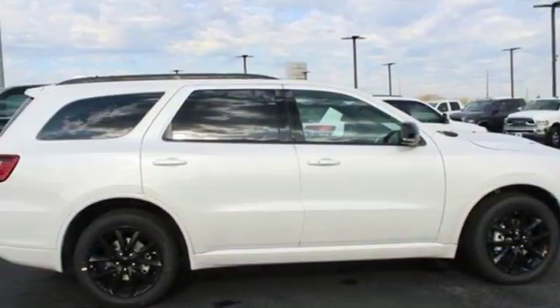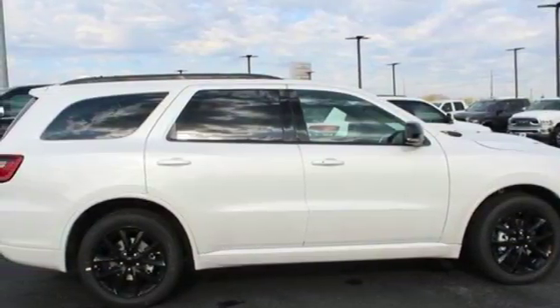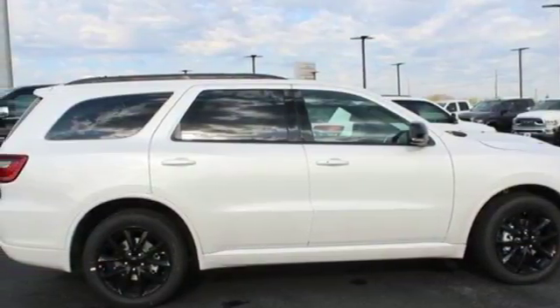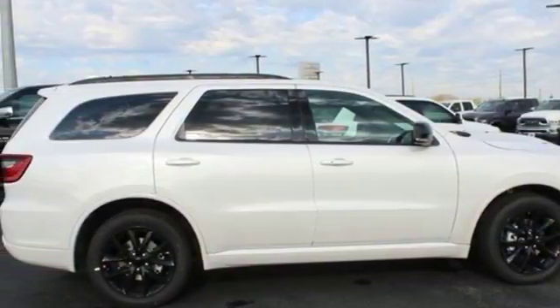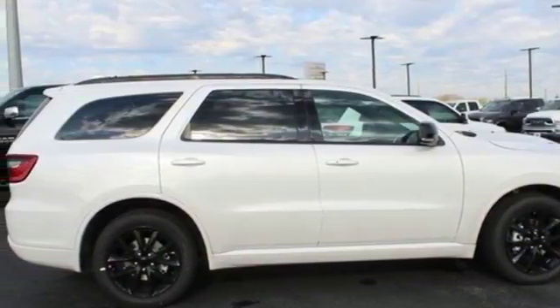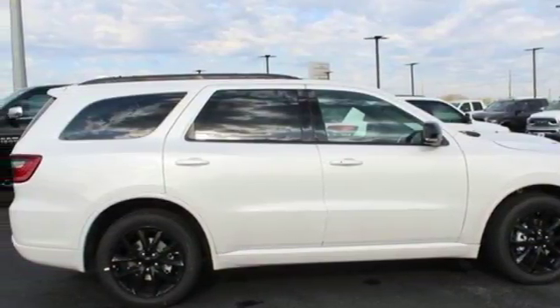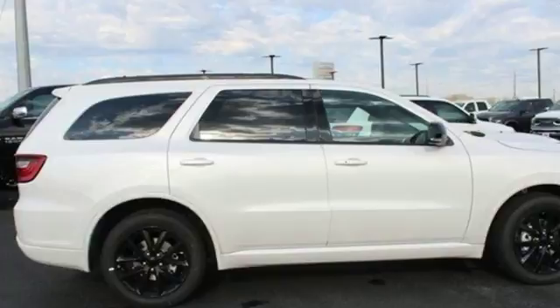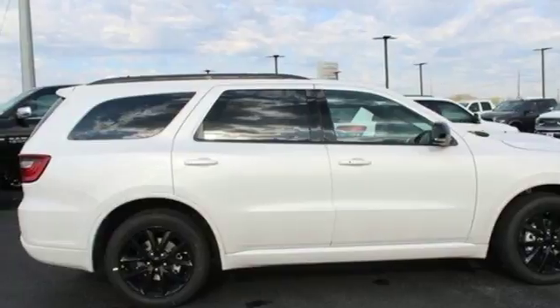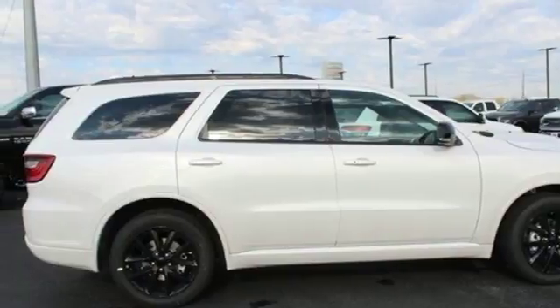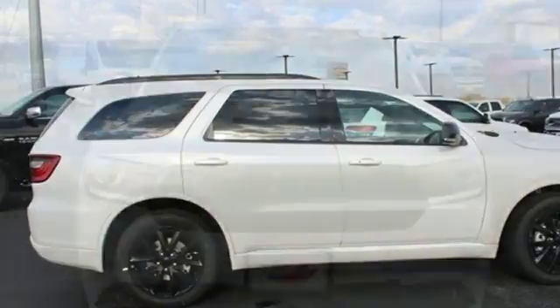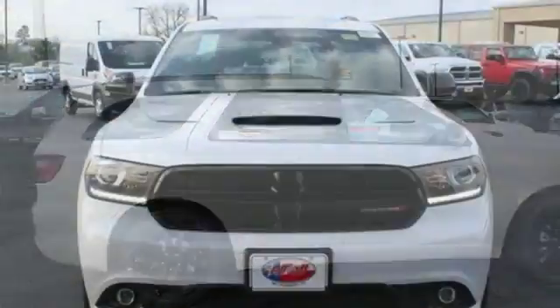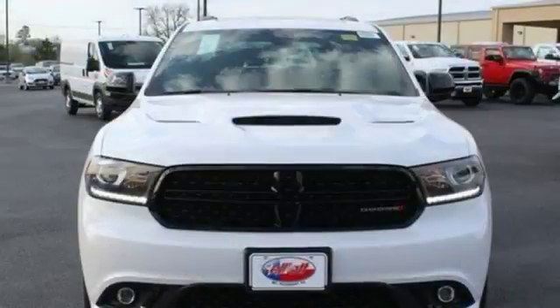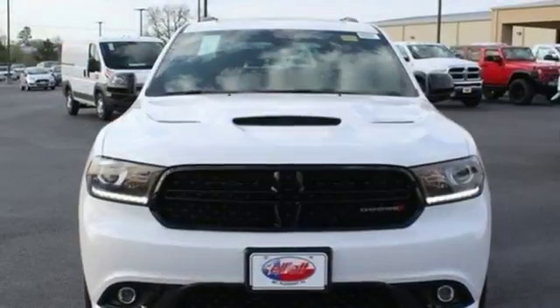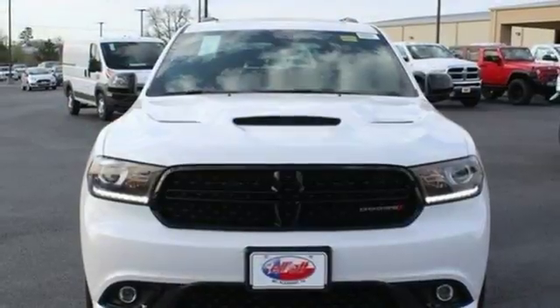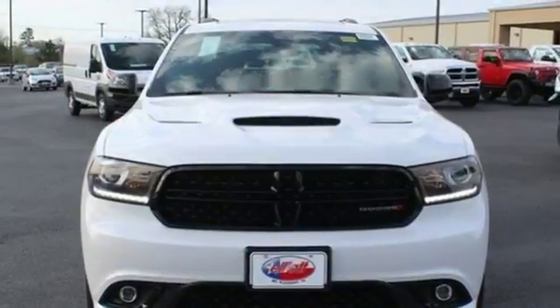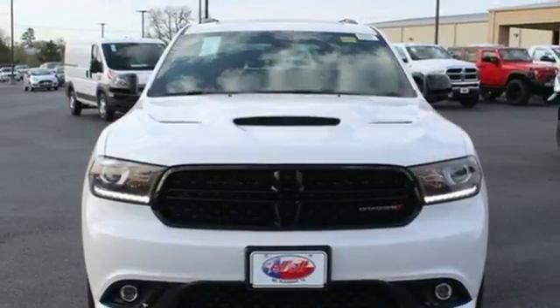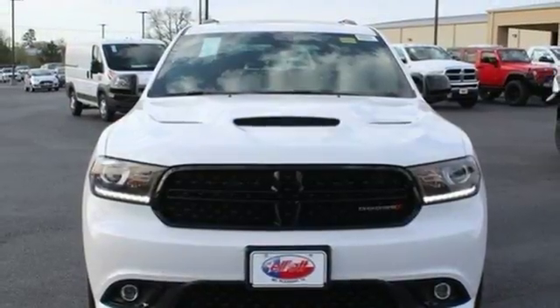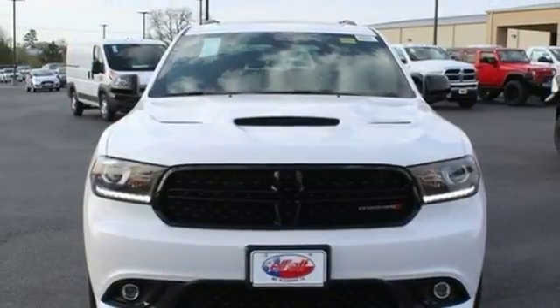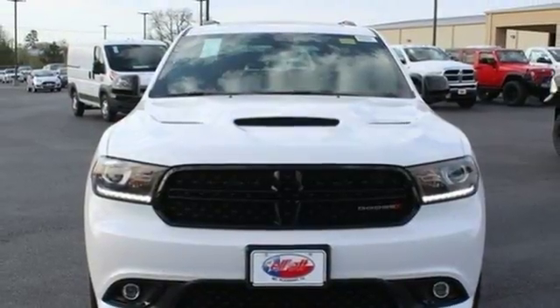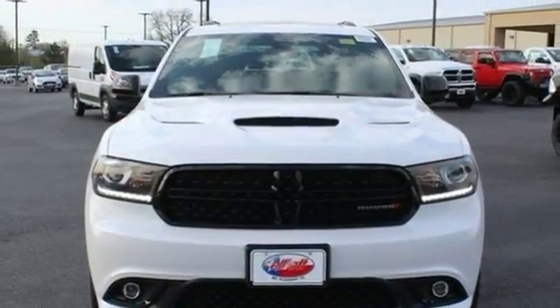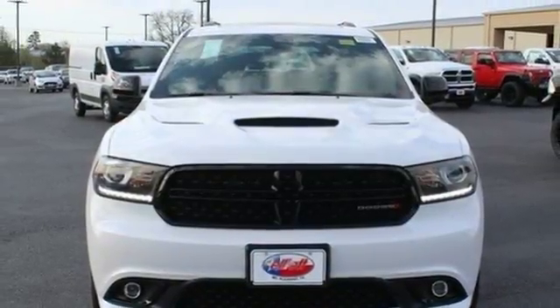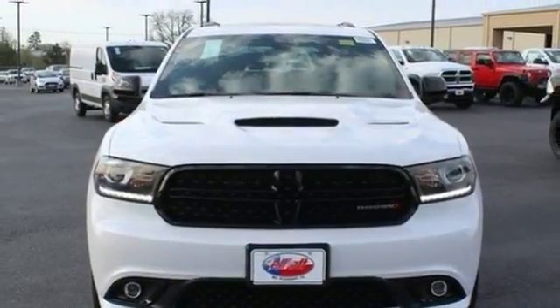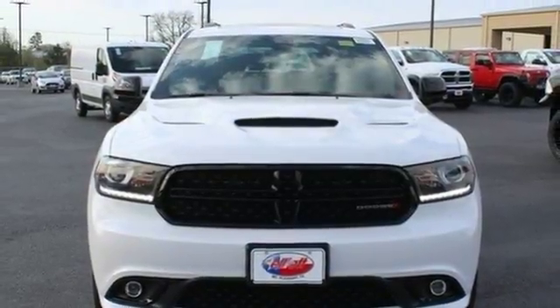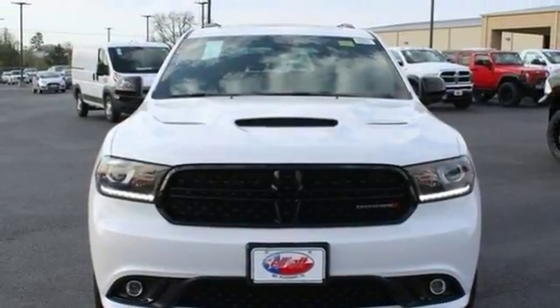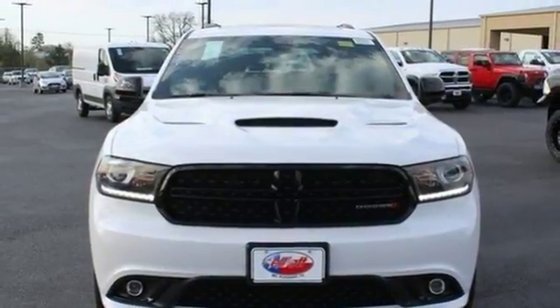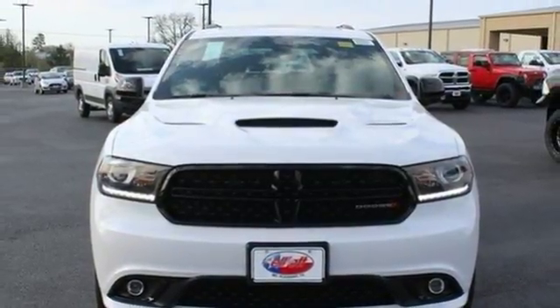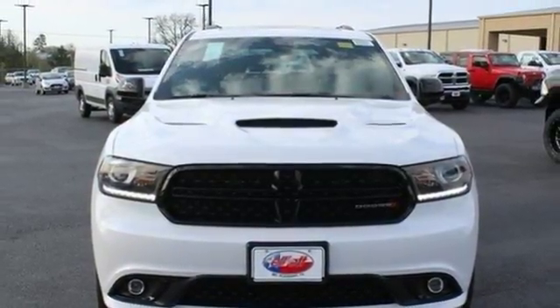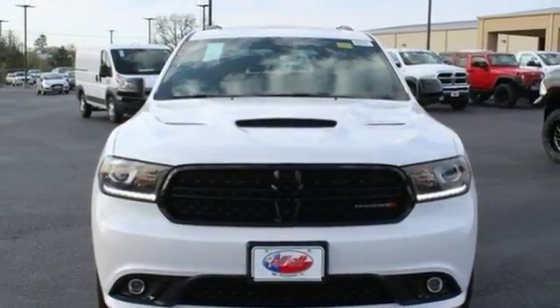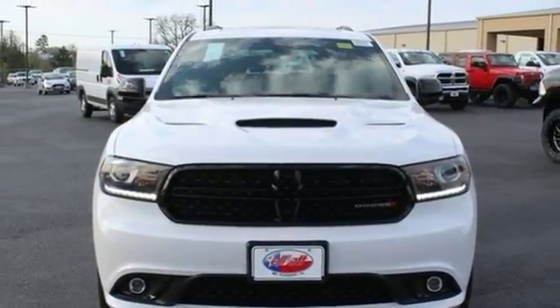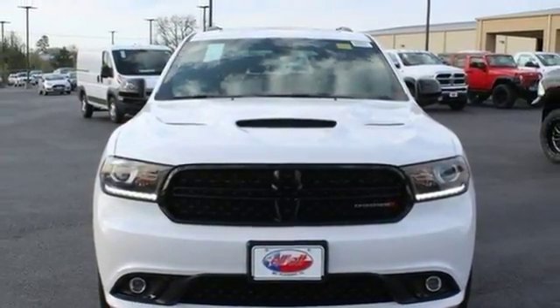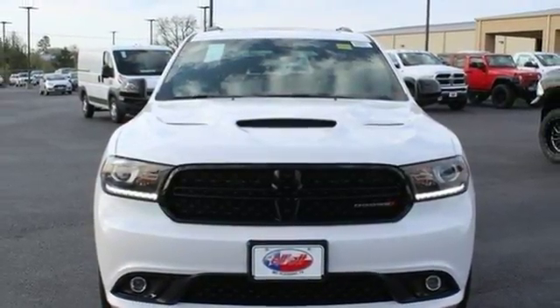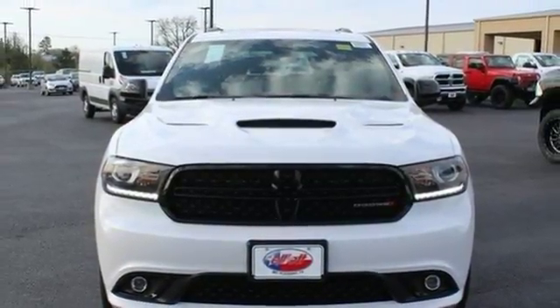If you're ready to shed the ordinary, then head here and test drive the Dodge Durango today.